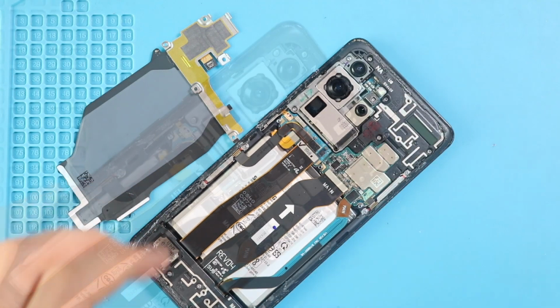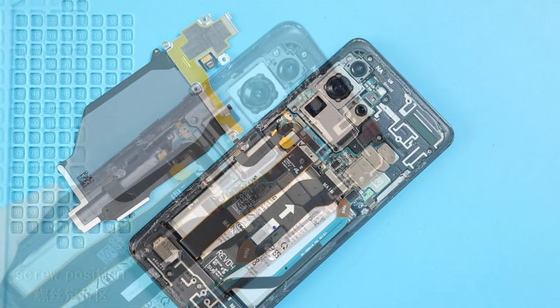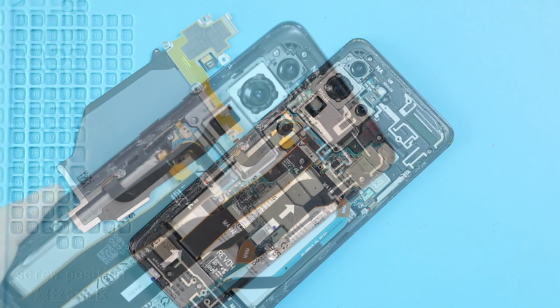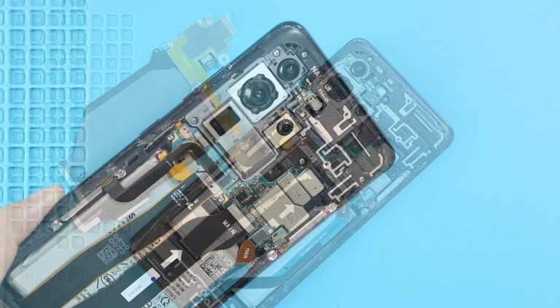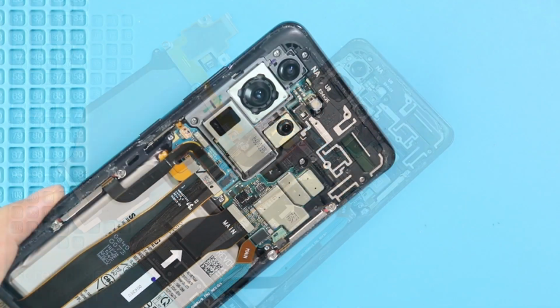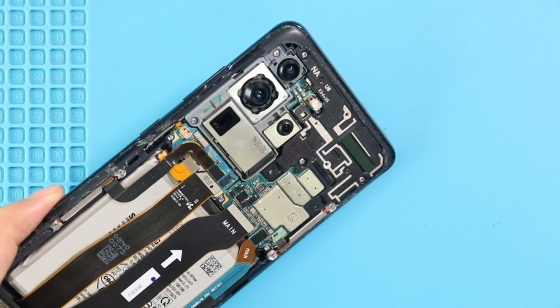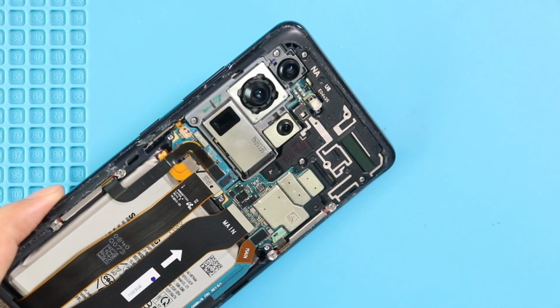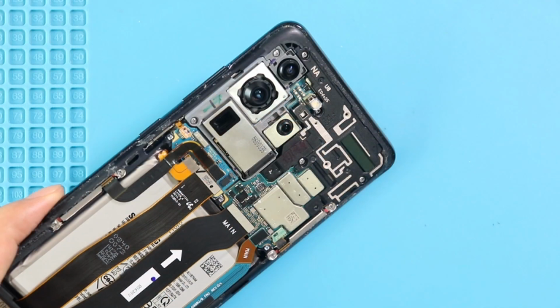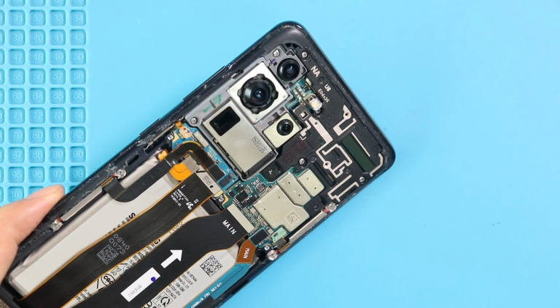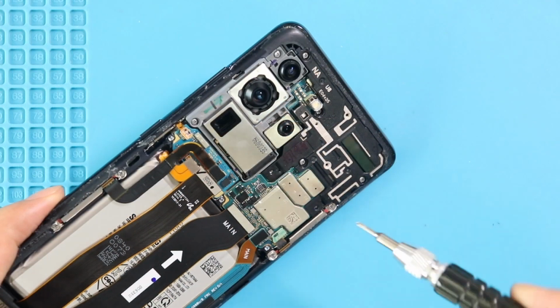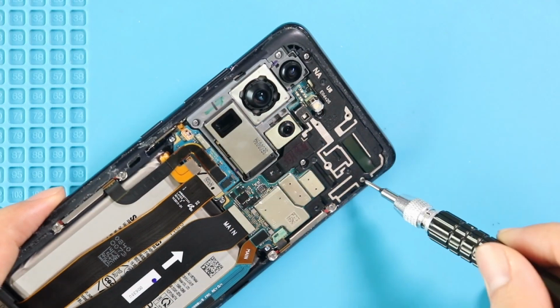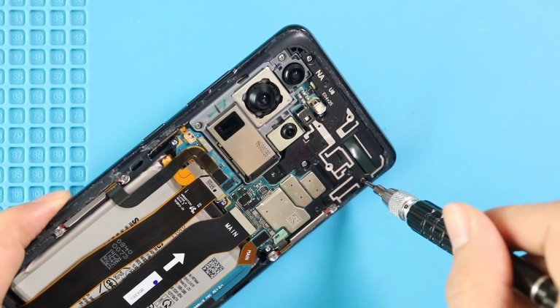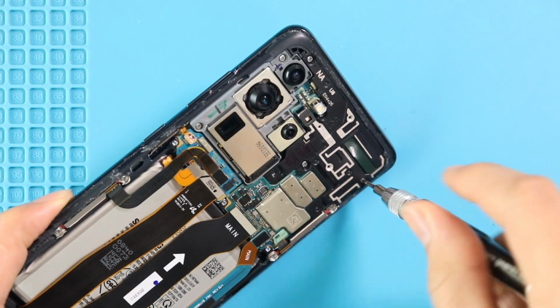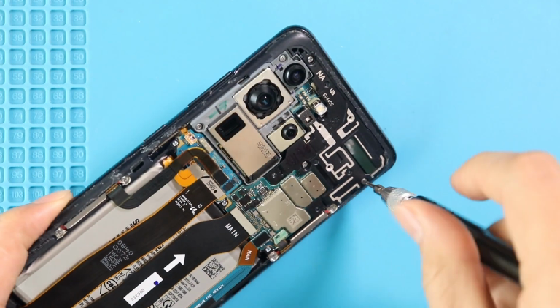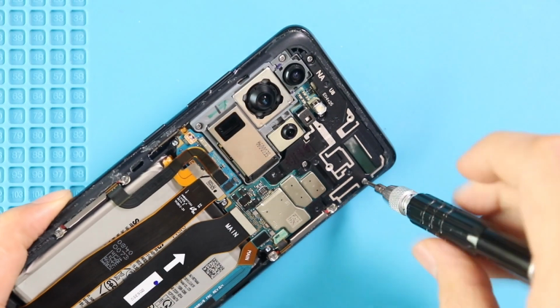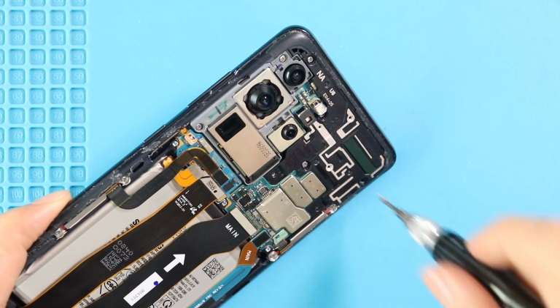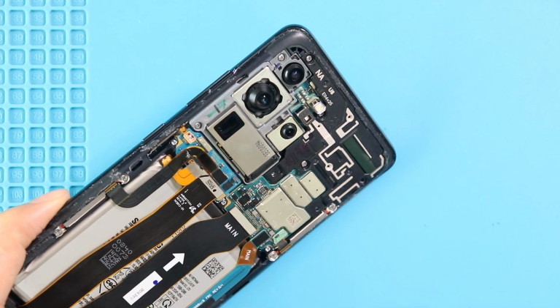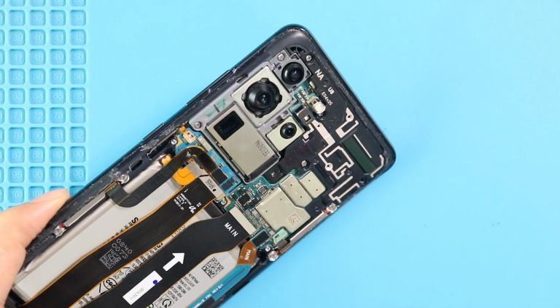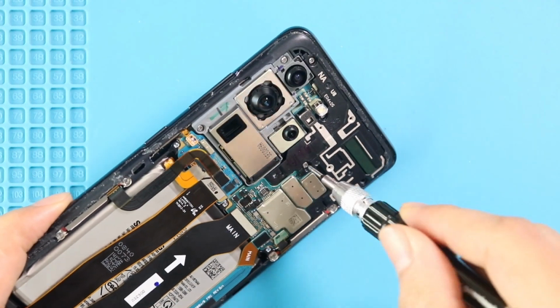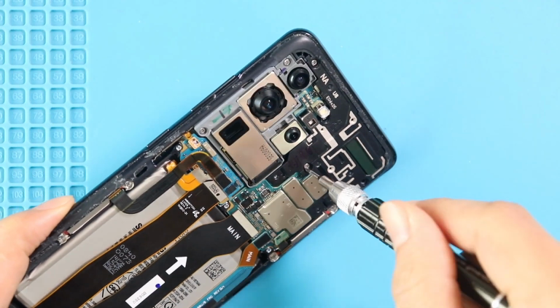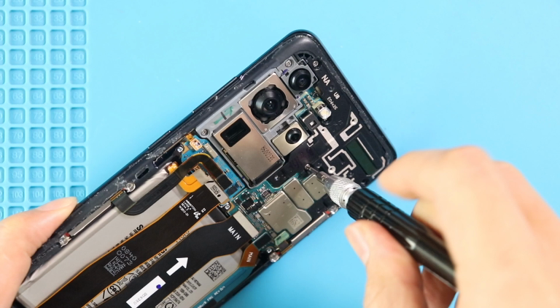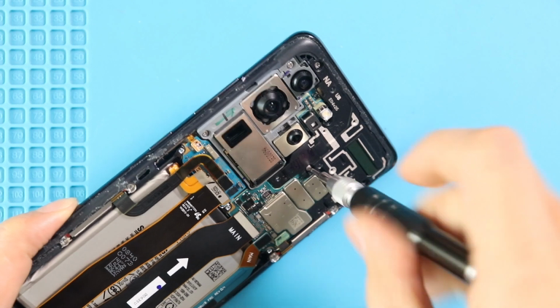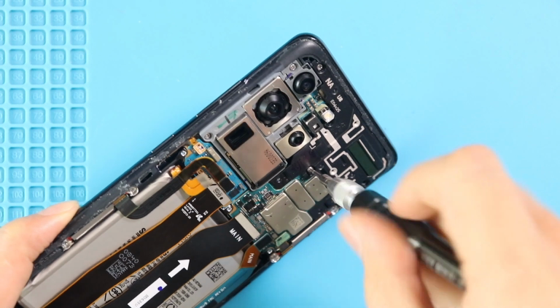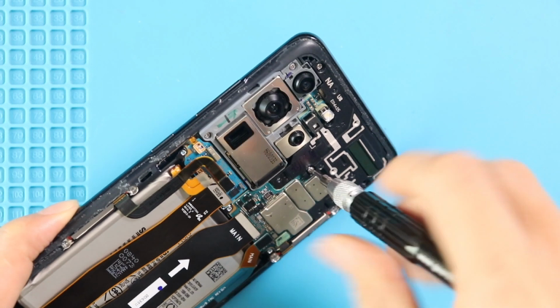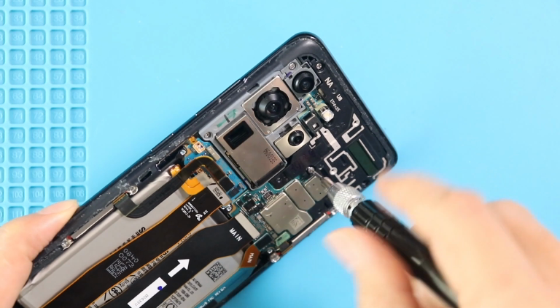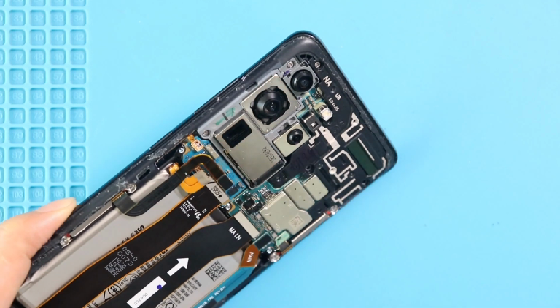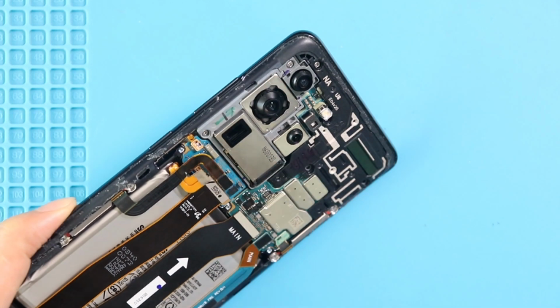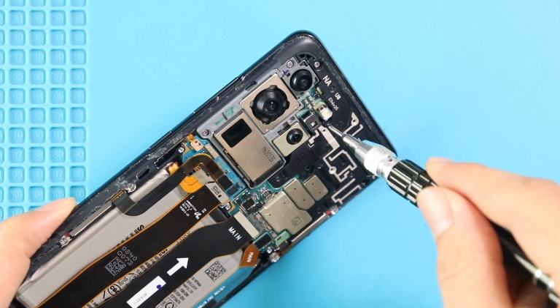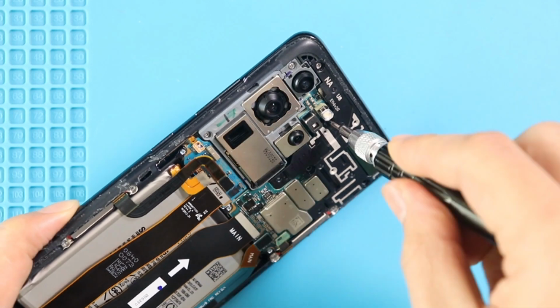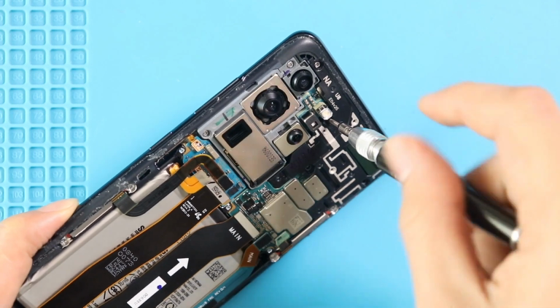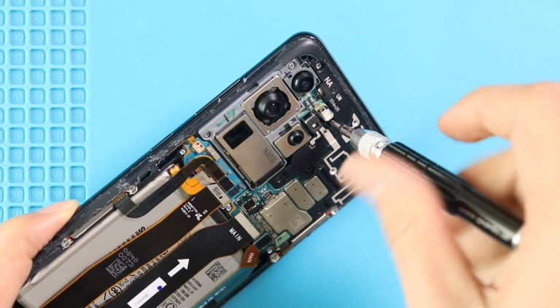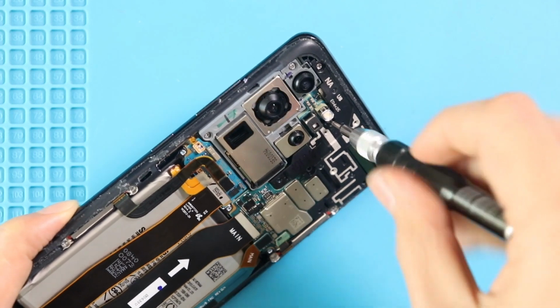Next, take out the logic board frame by undoing 4 screws, and also undo 2 screws that are secured in the board.